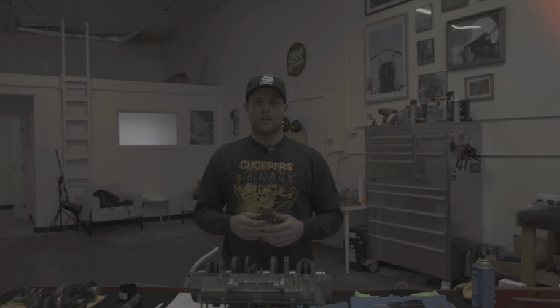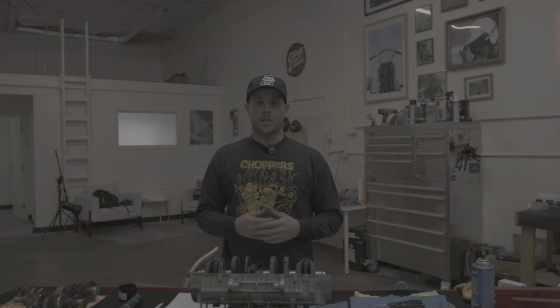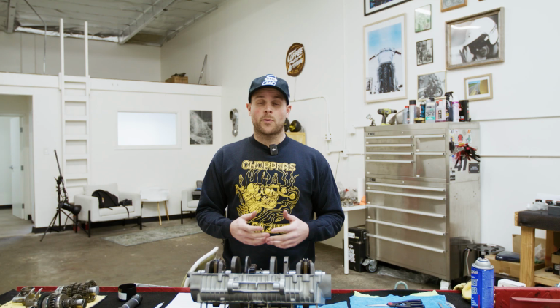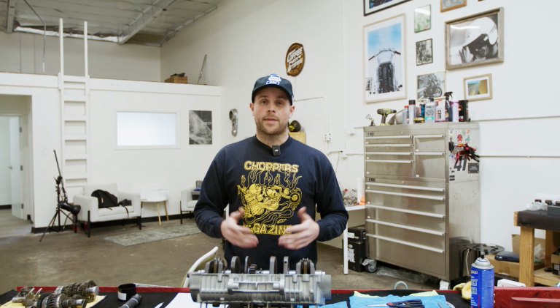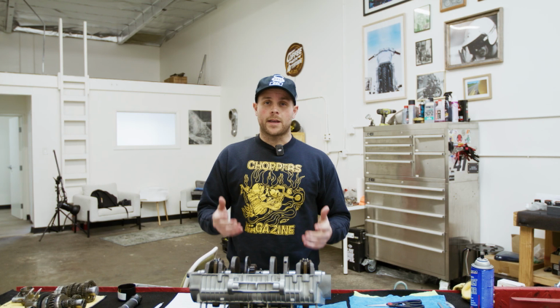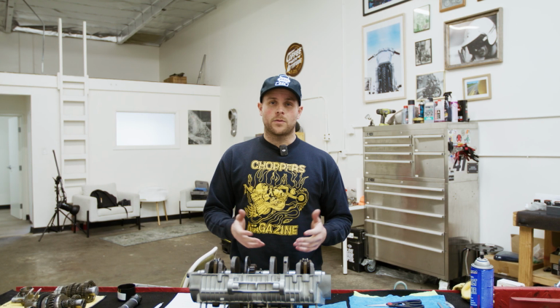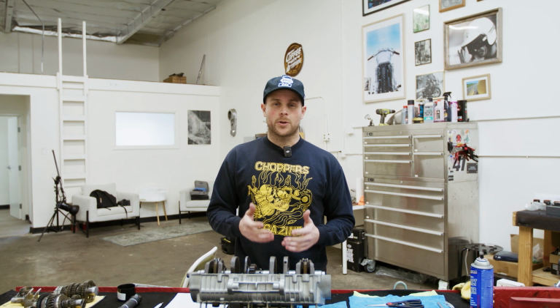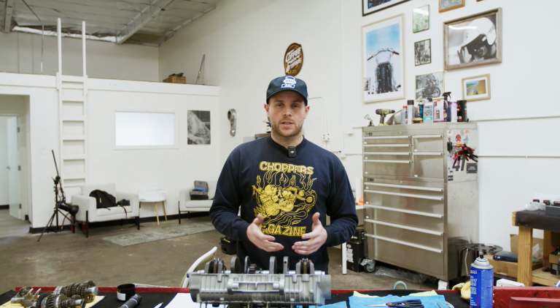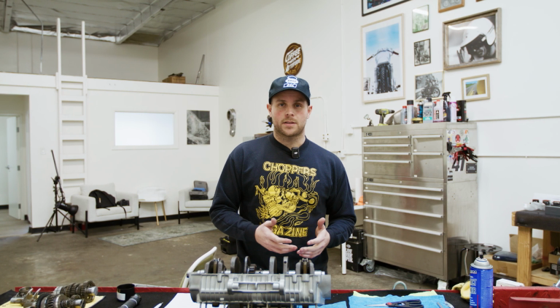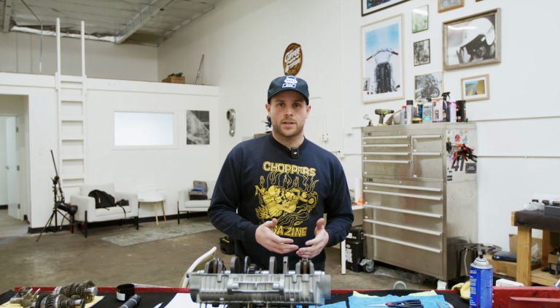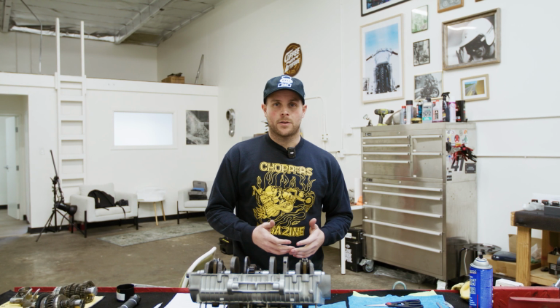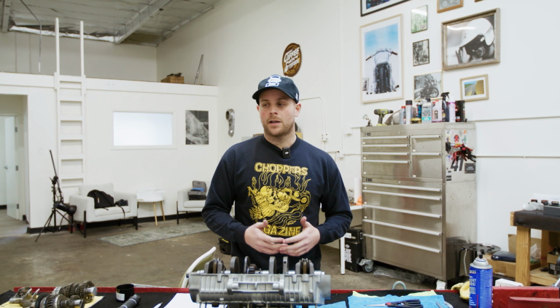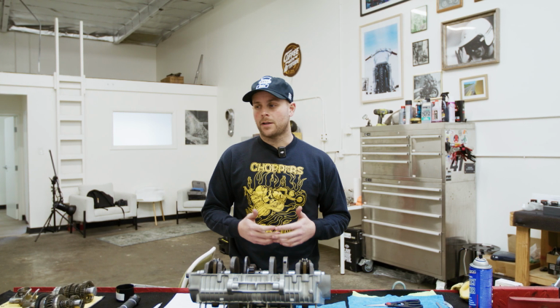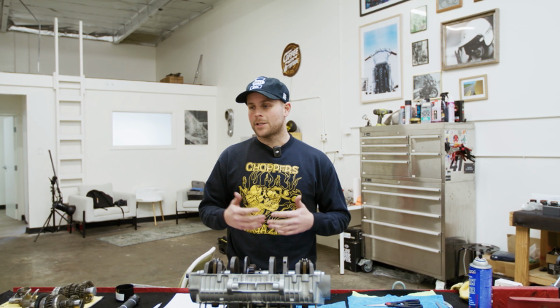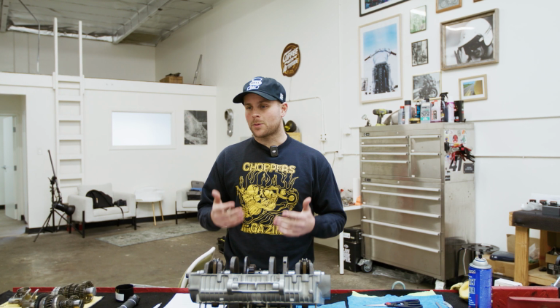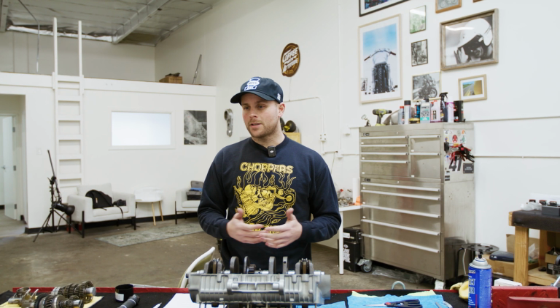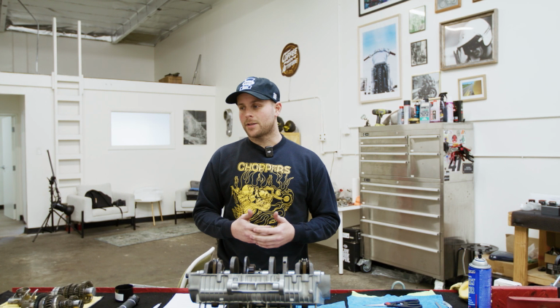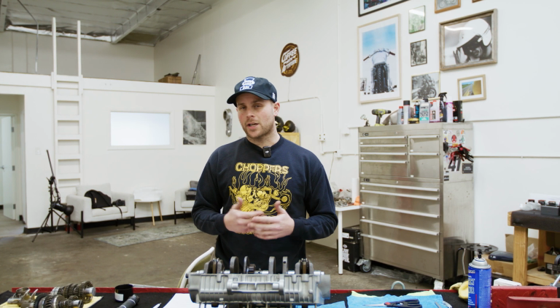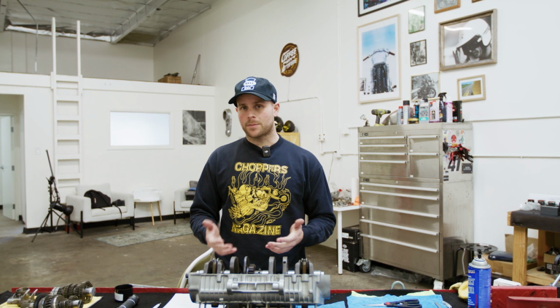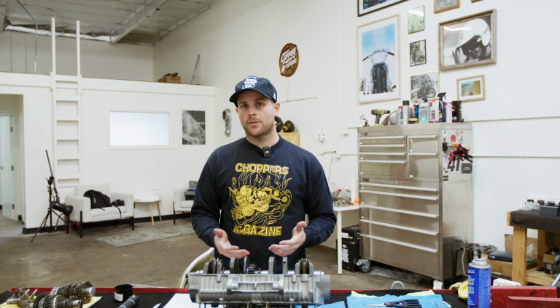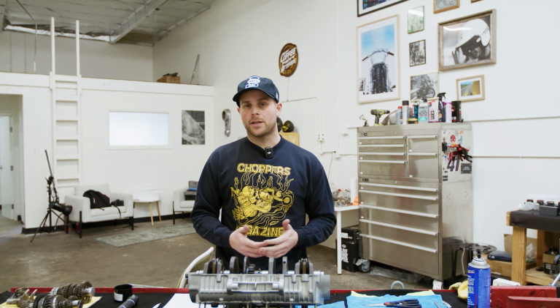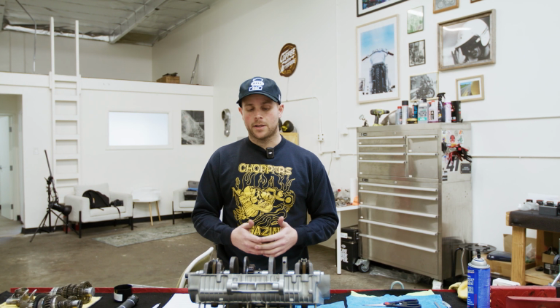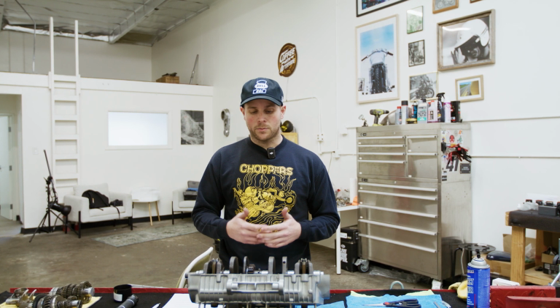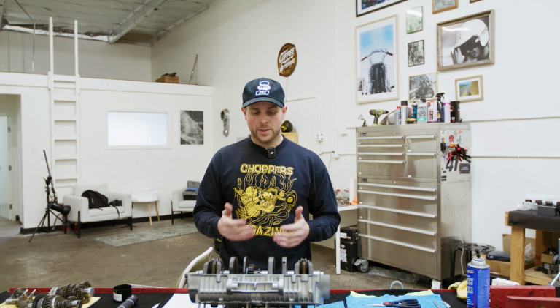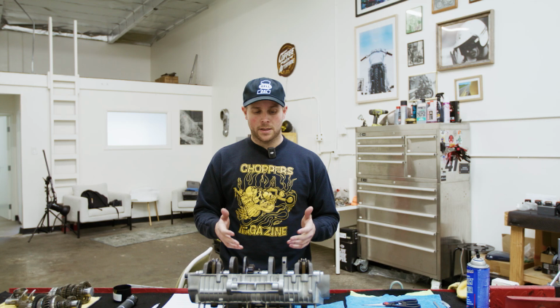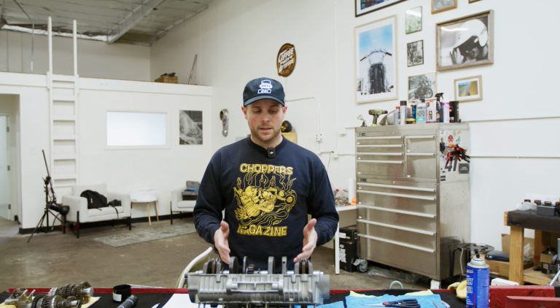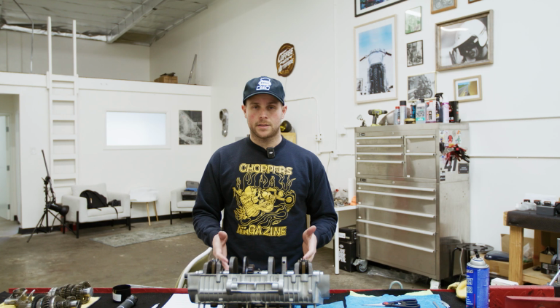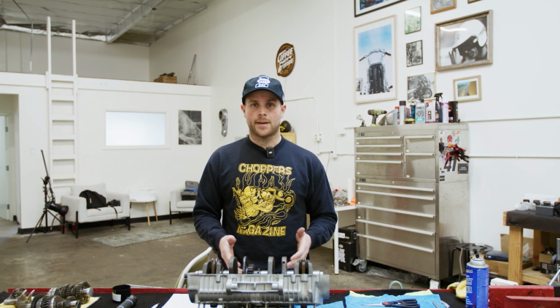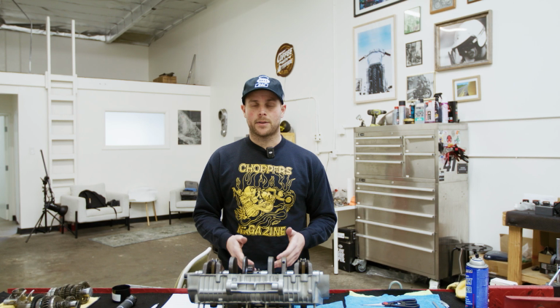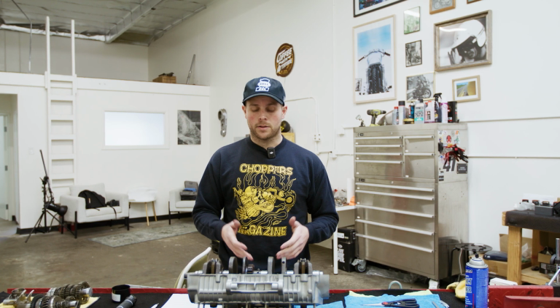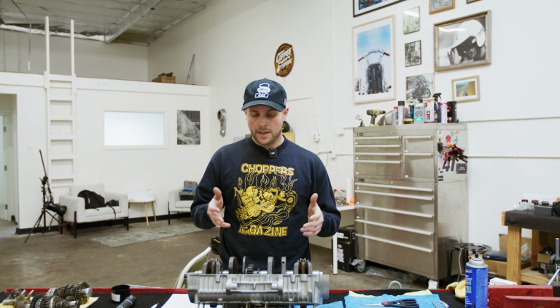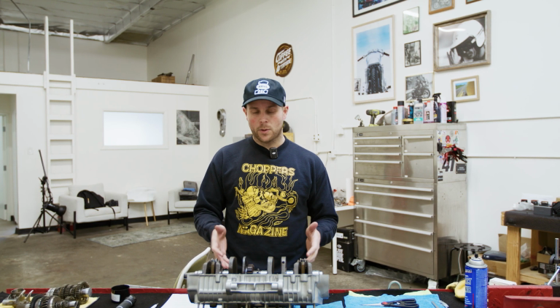What's up everyone, thank you for purchasing this video. I just wanted to try something different and really get in depth on how I rebuild the bottom end of a CB550.